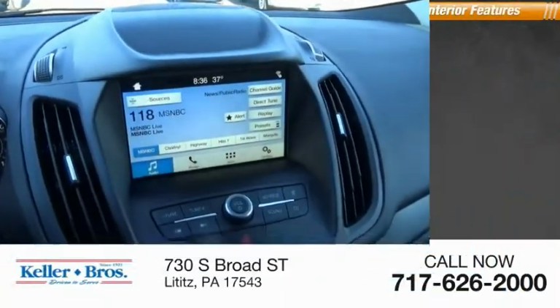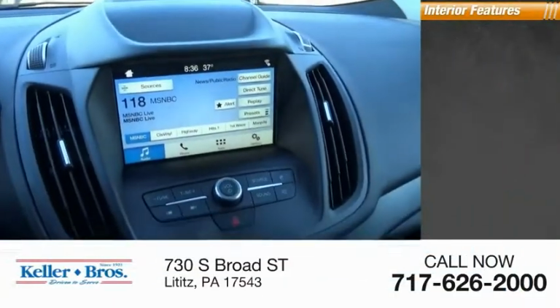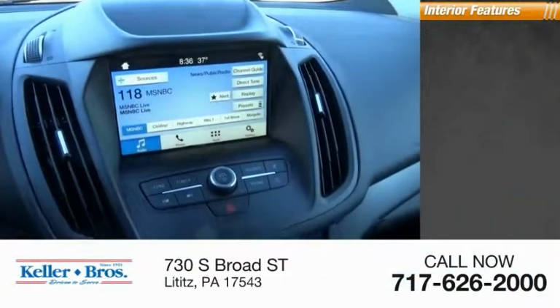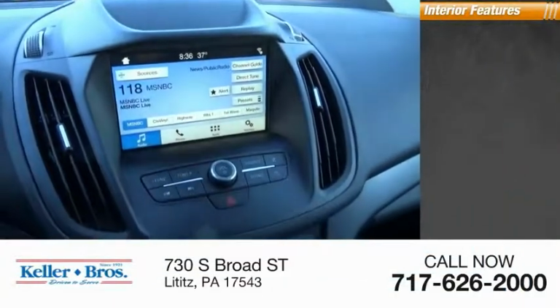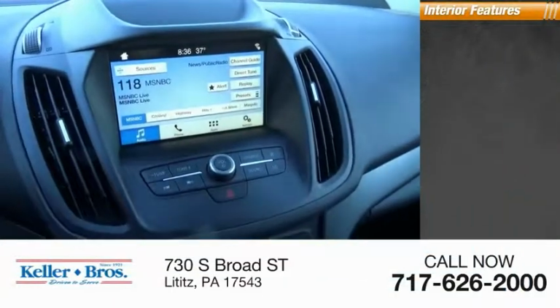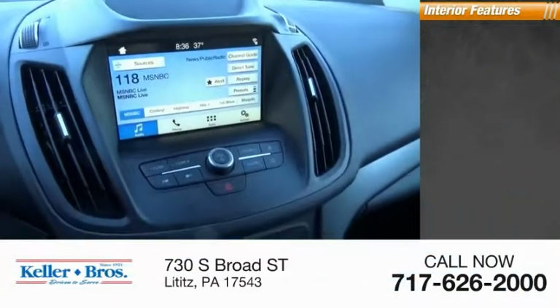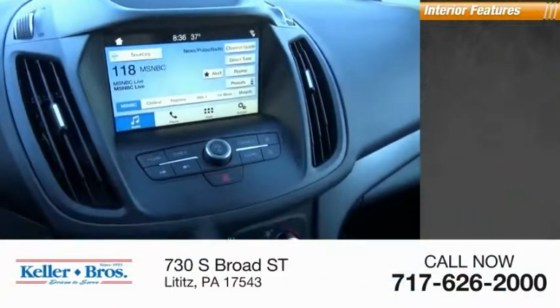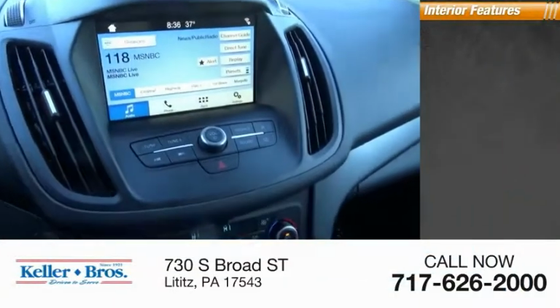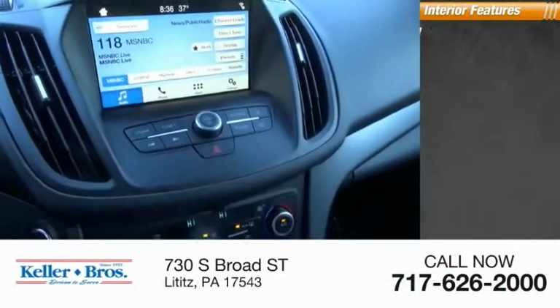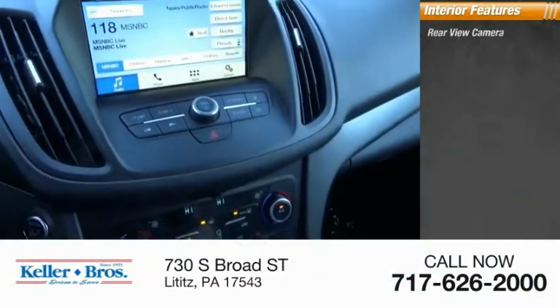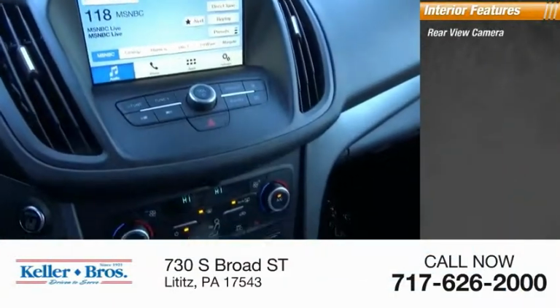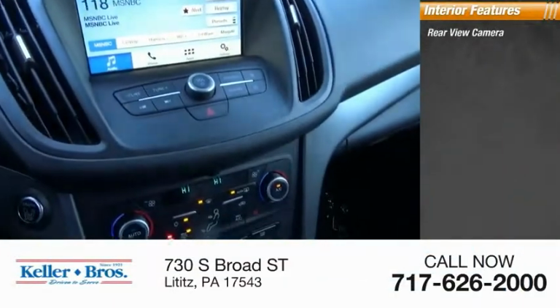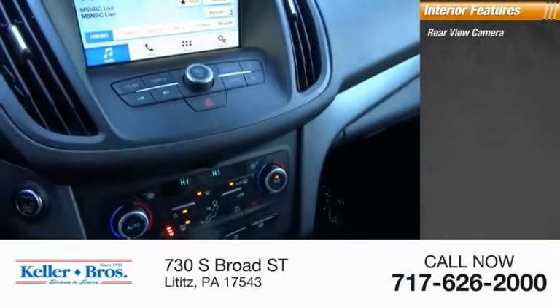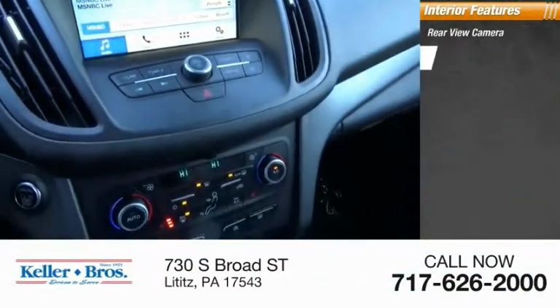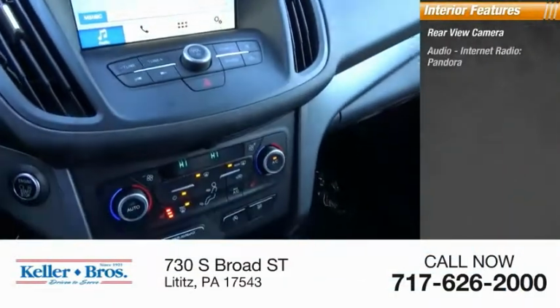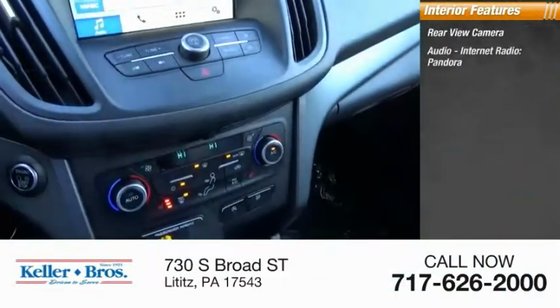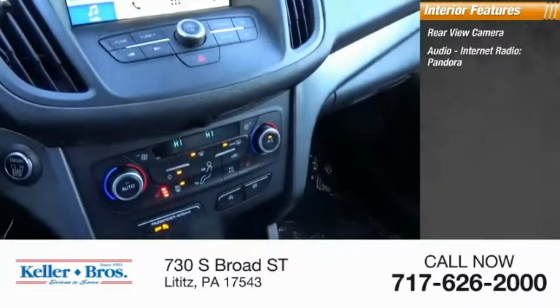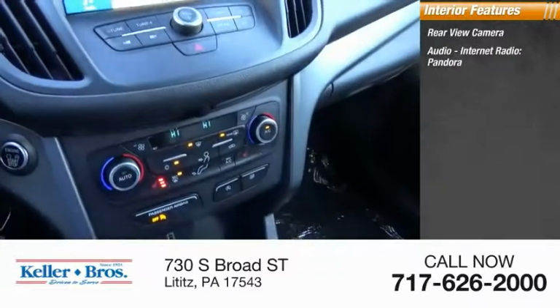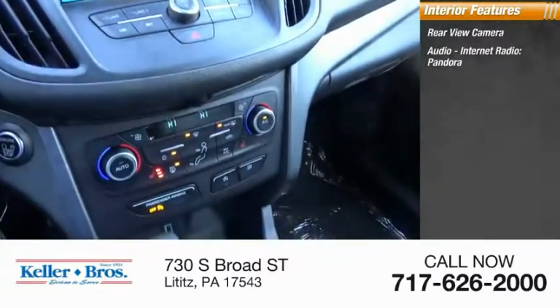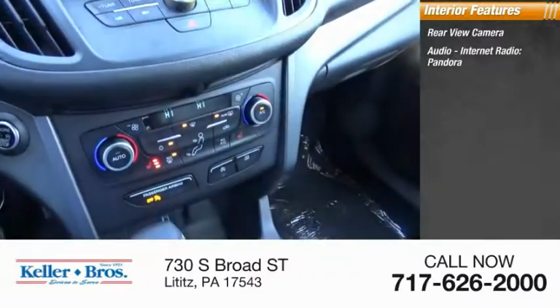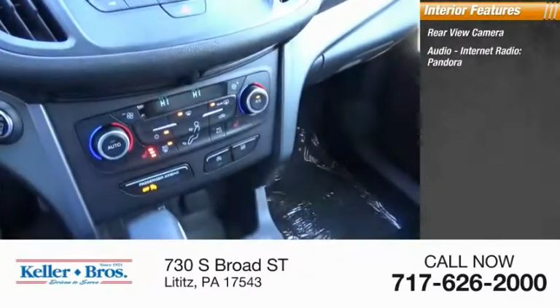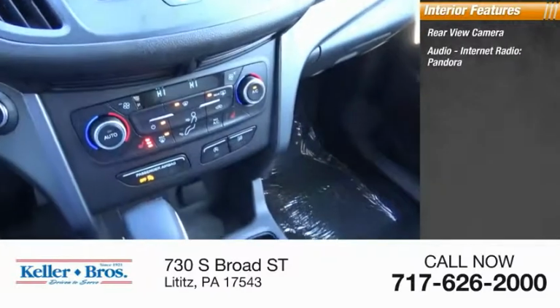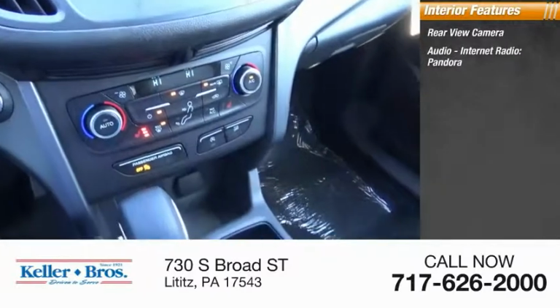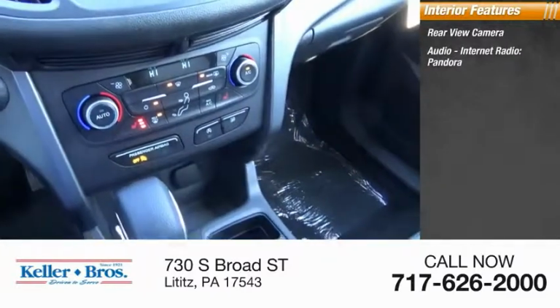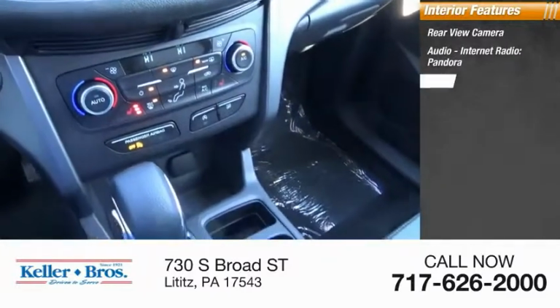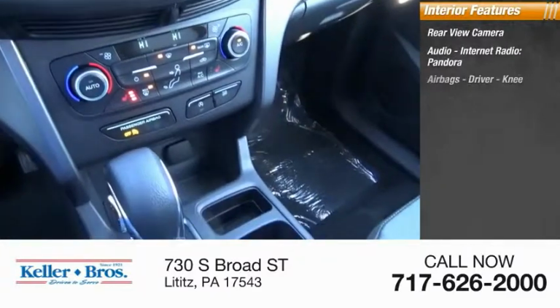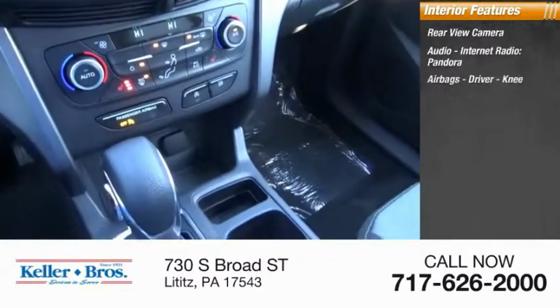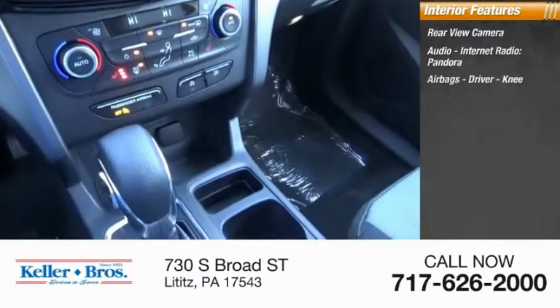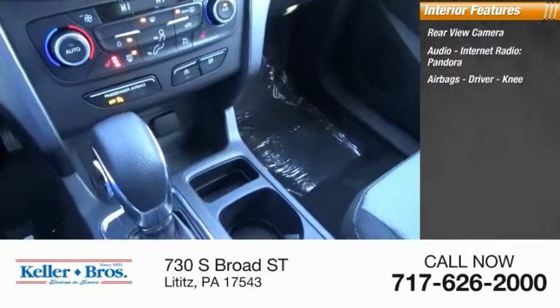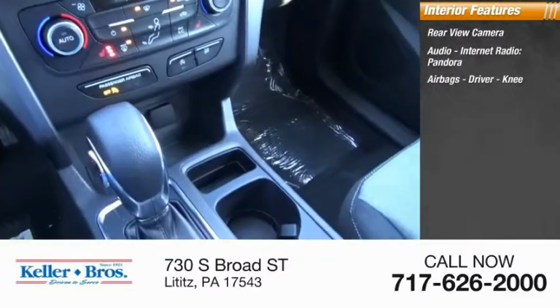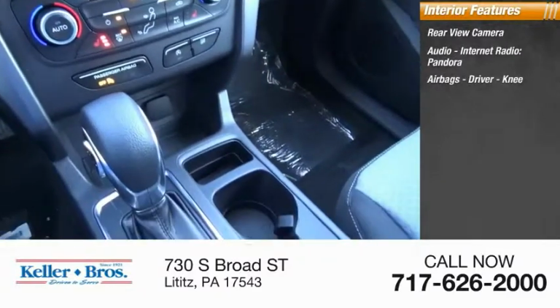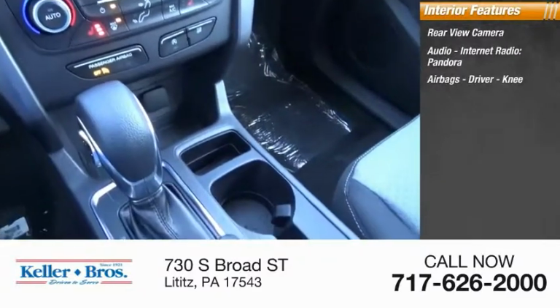Inside you'll find a rear view camera, audio, internet radio, Pandora, airbags, driver and knee.